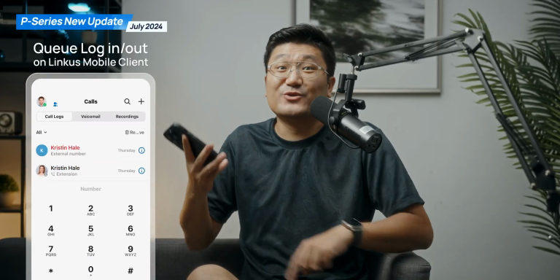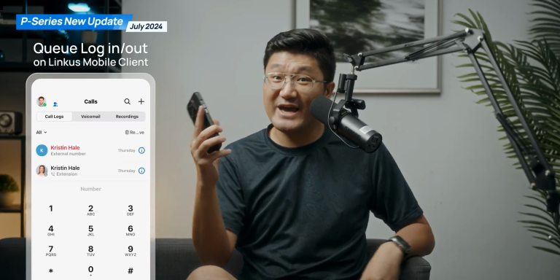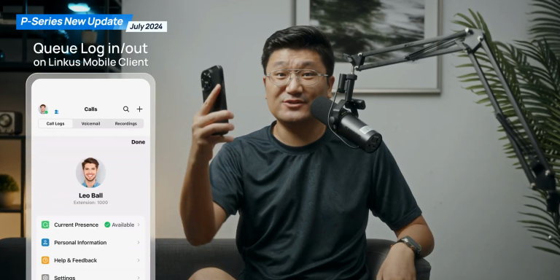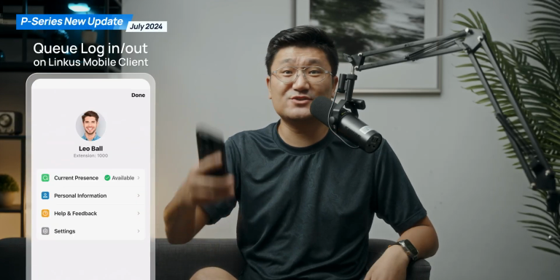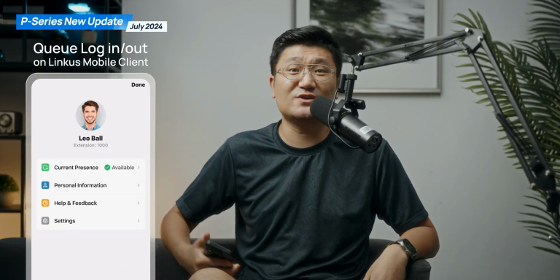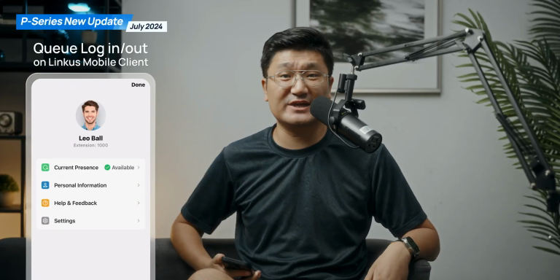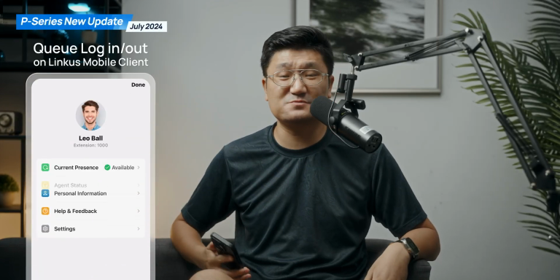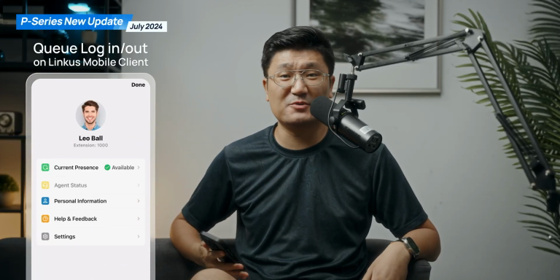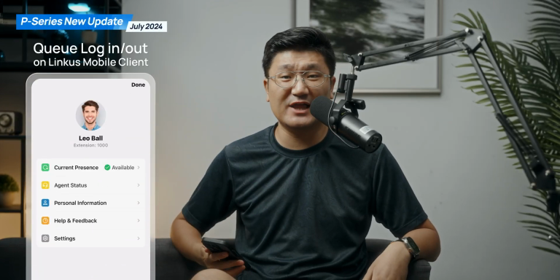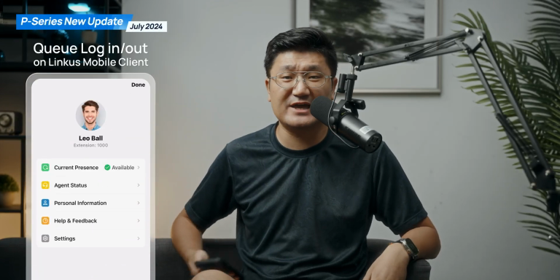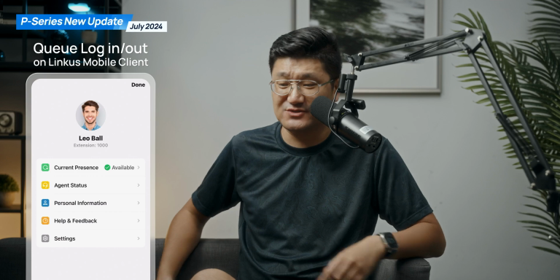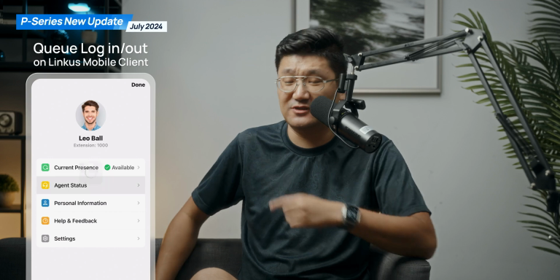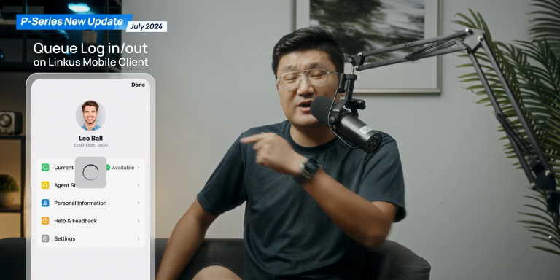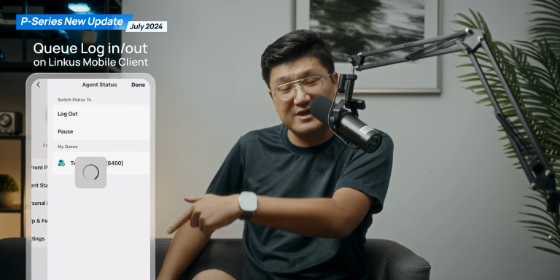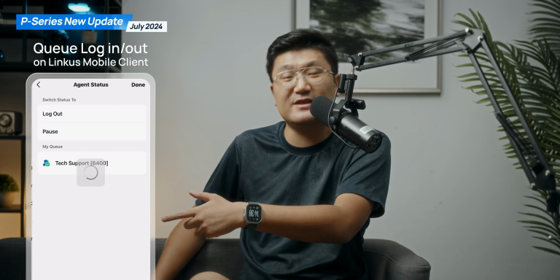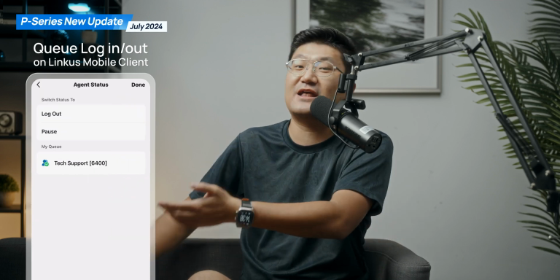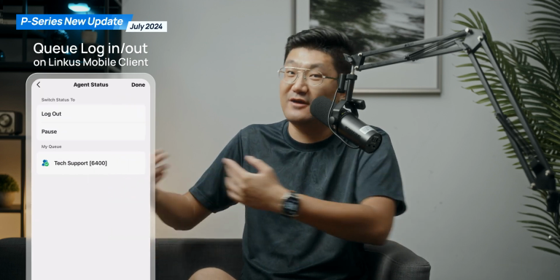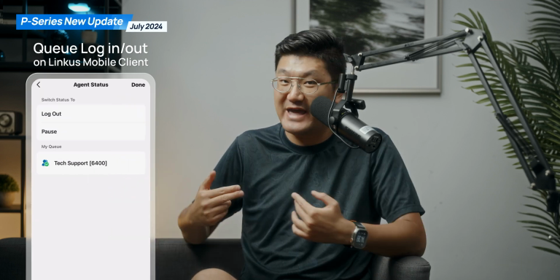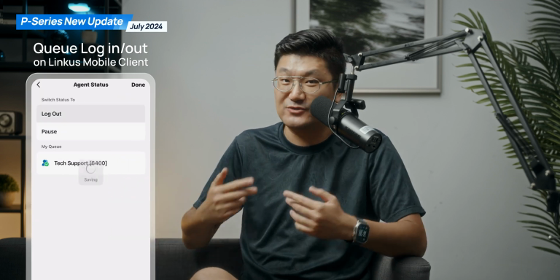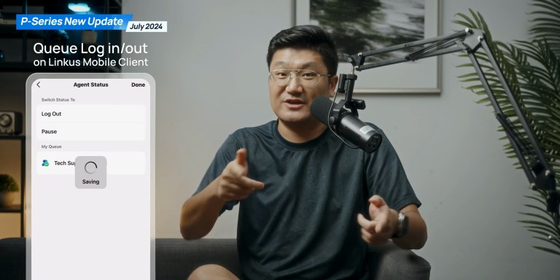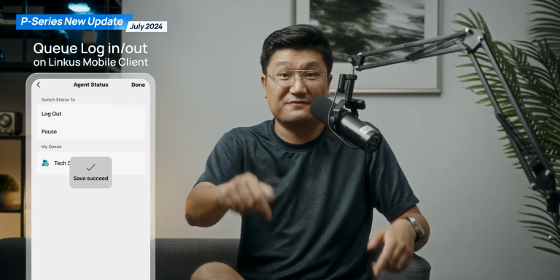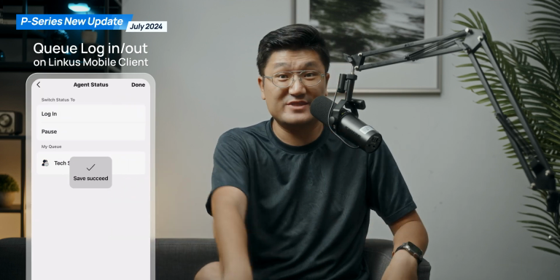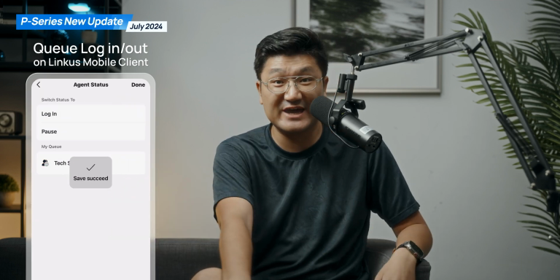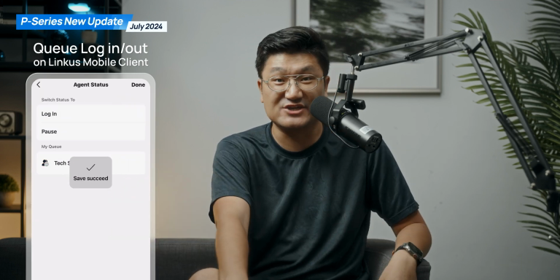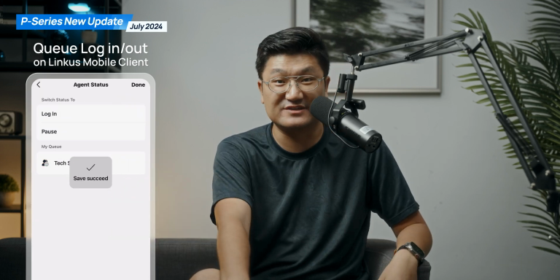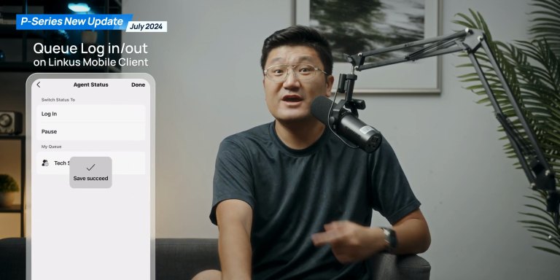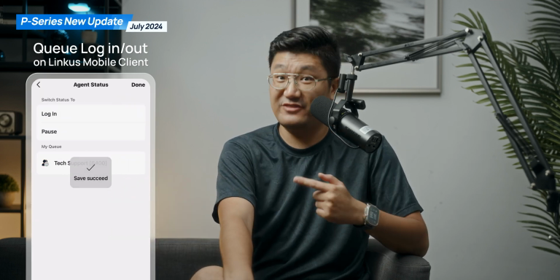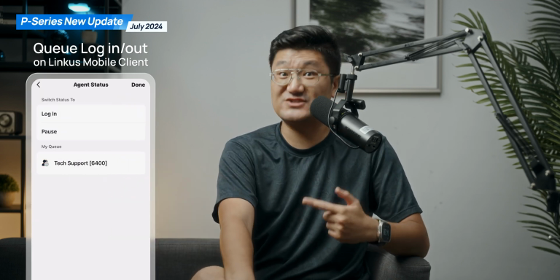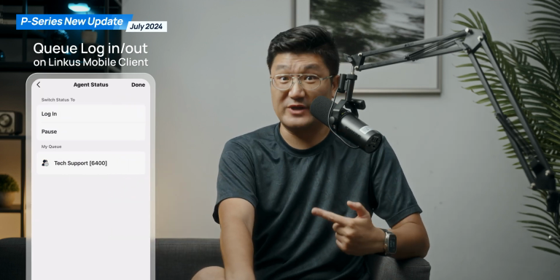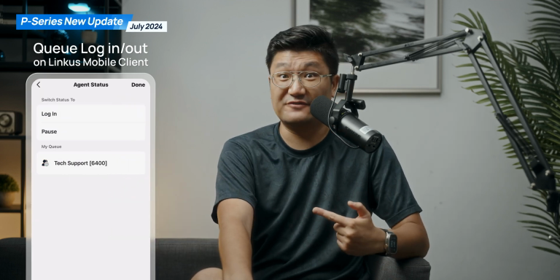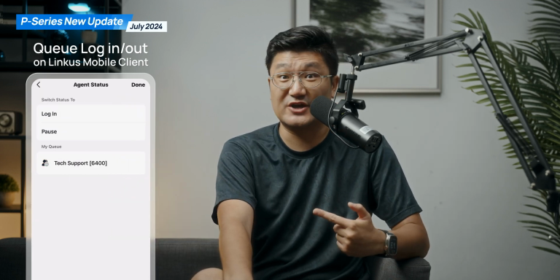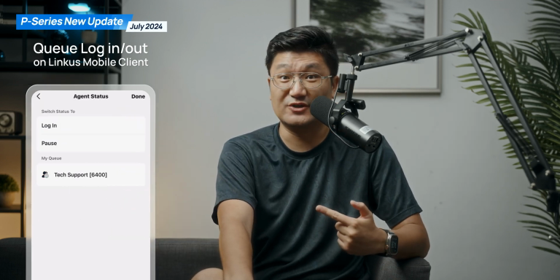You can actually use the Linkus mobile client to log in and log out if you're an agent. That's really functional.